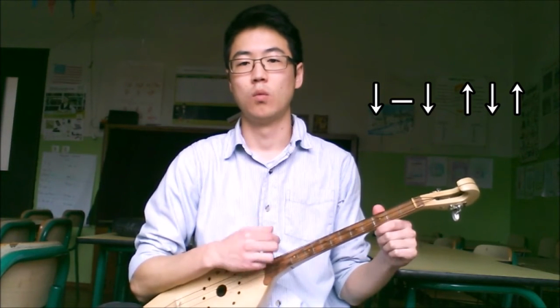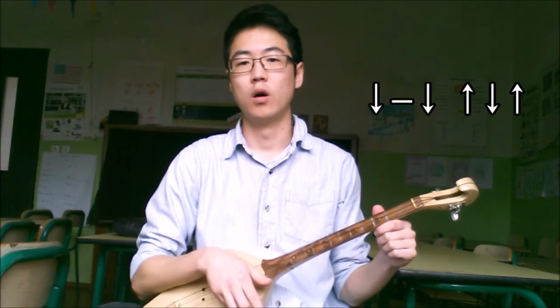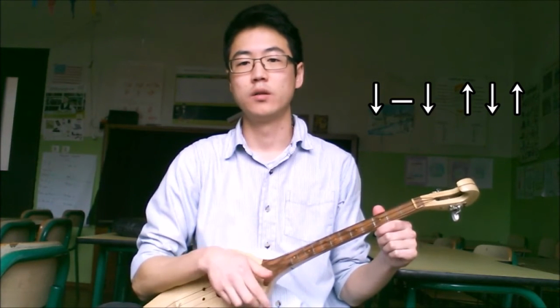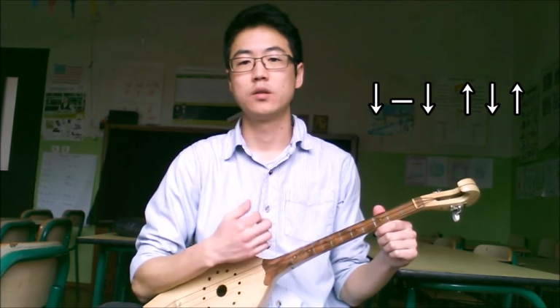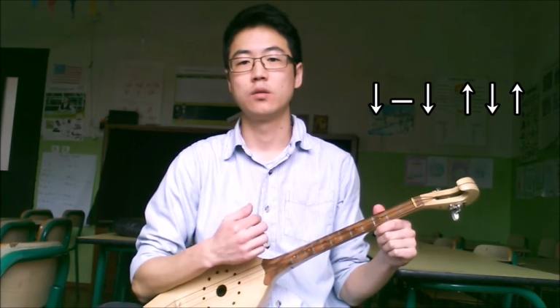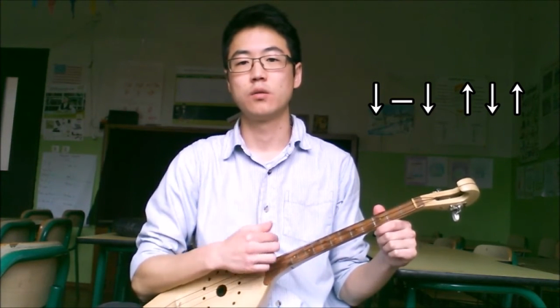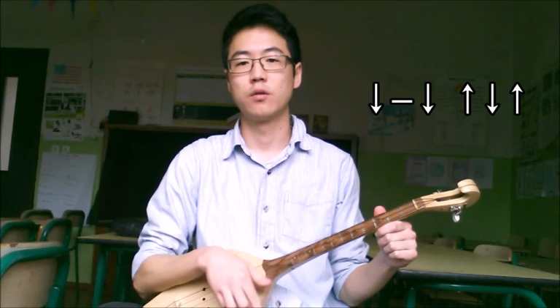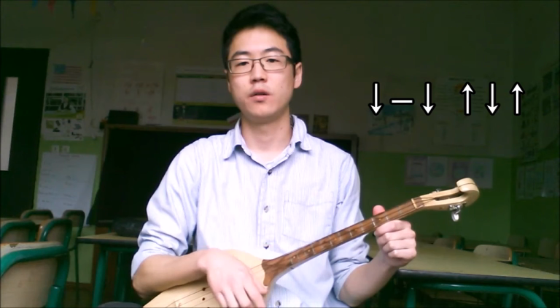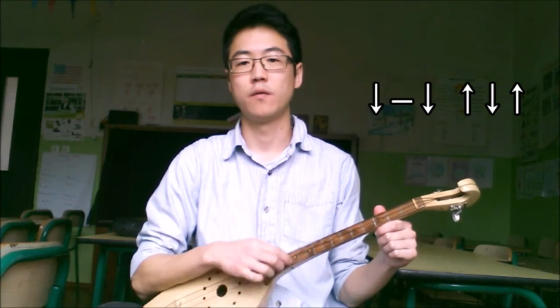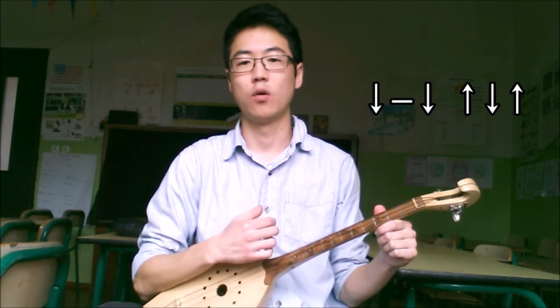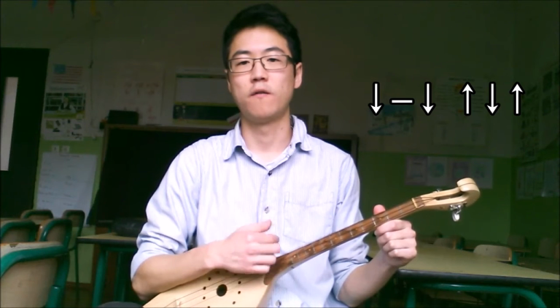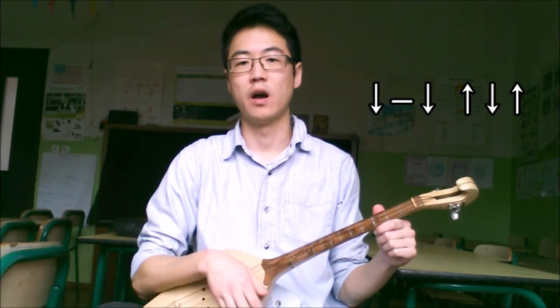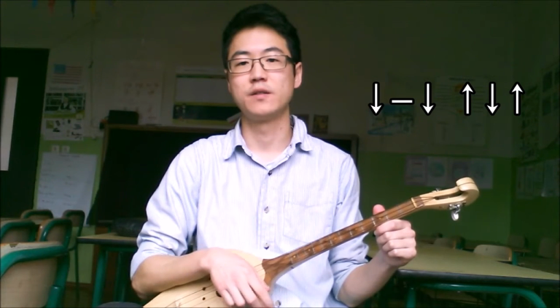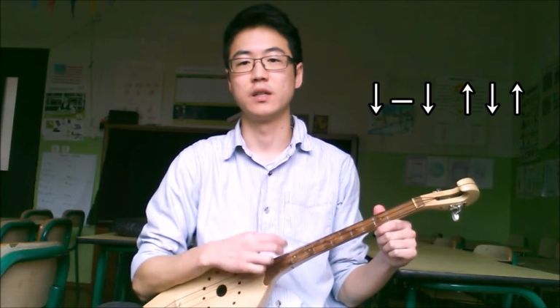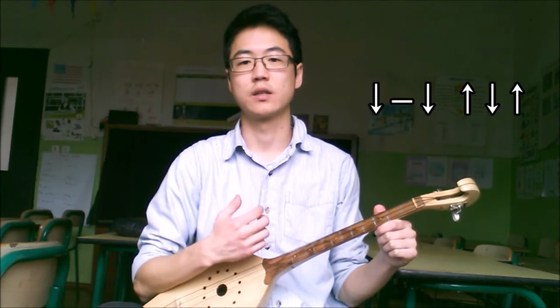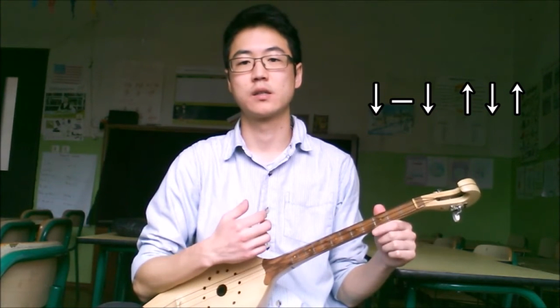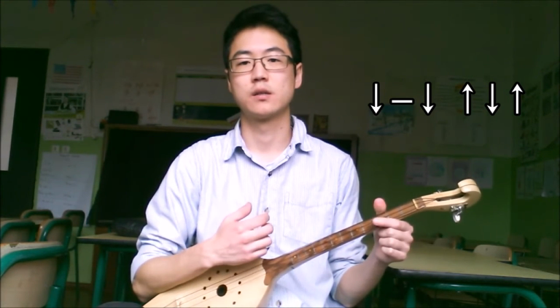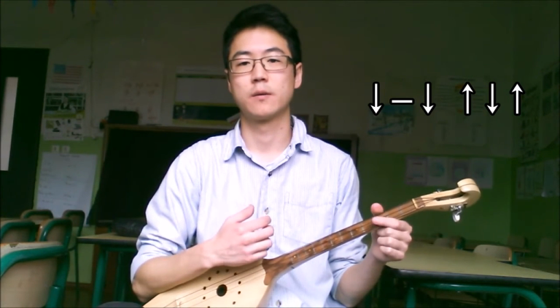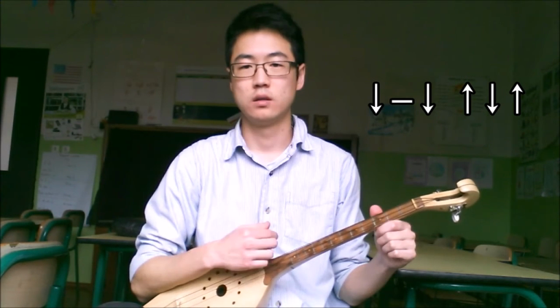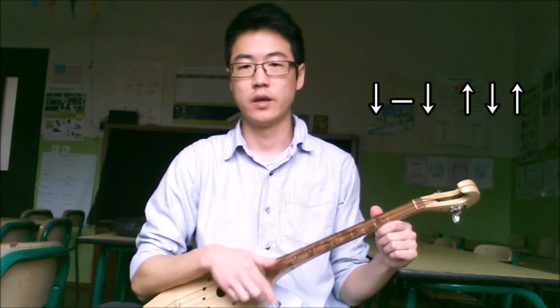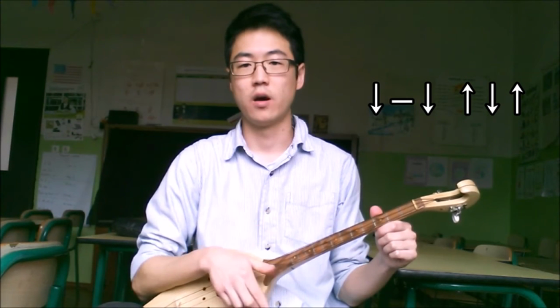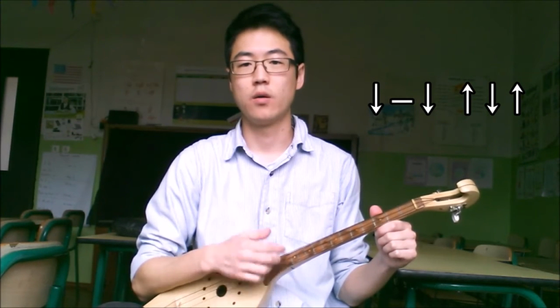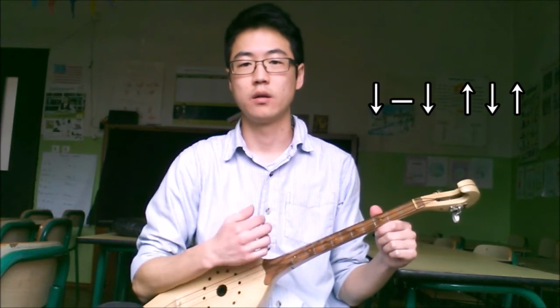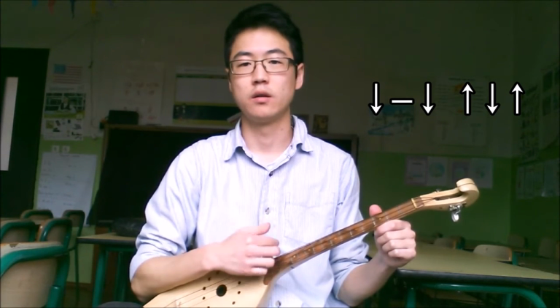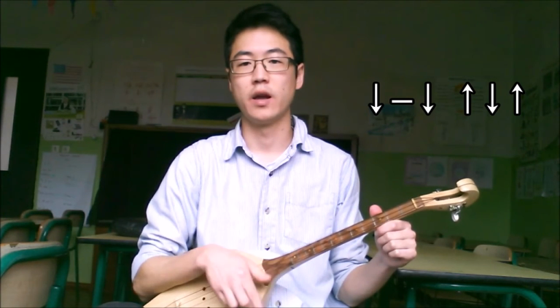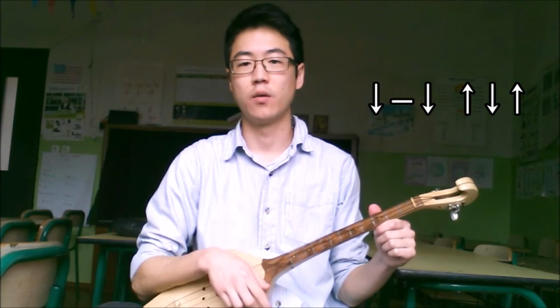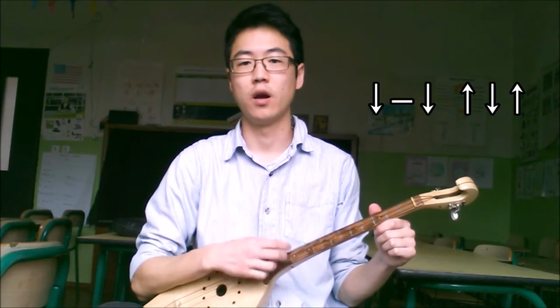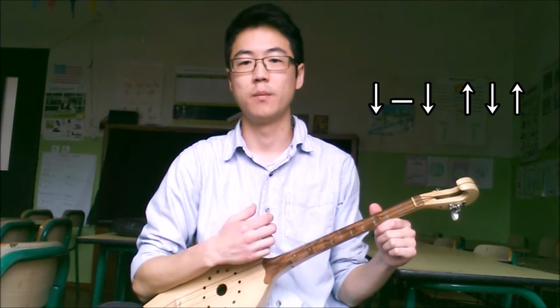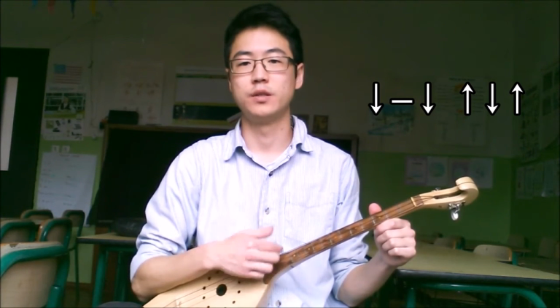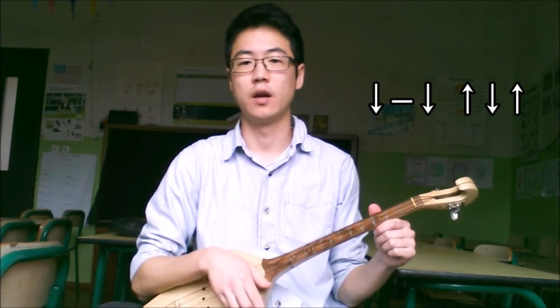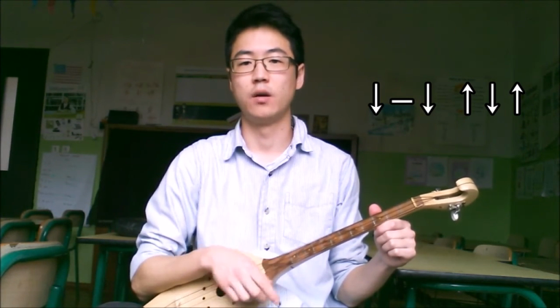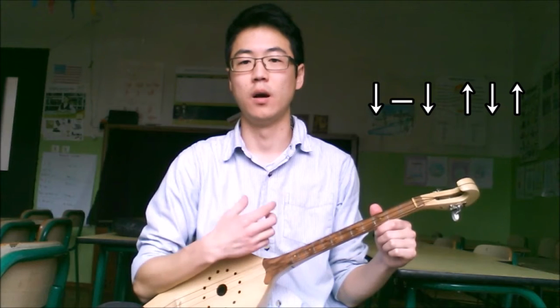1, 2, 3, 4, 5, 6. Down, down, up, down, up.